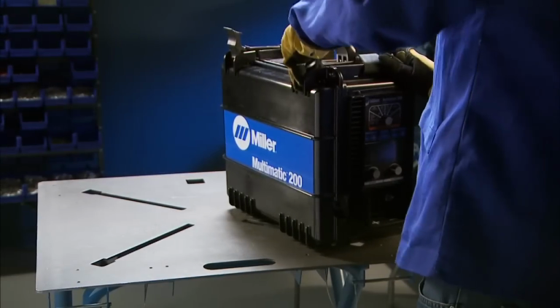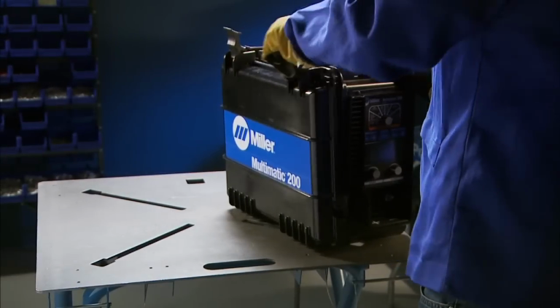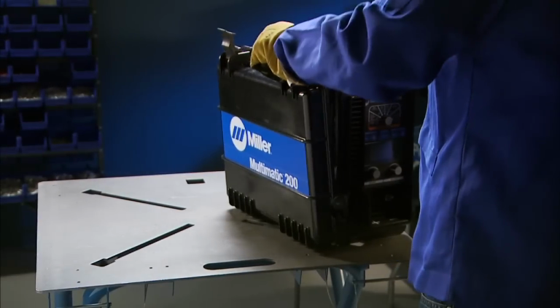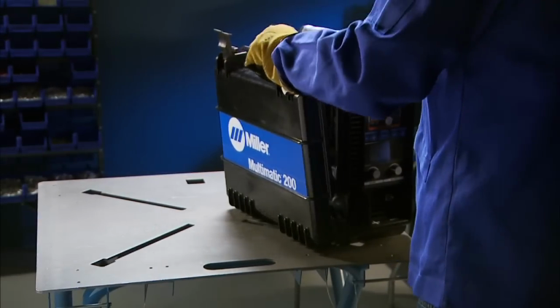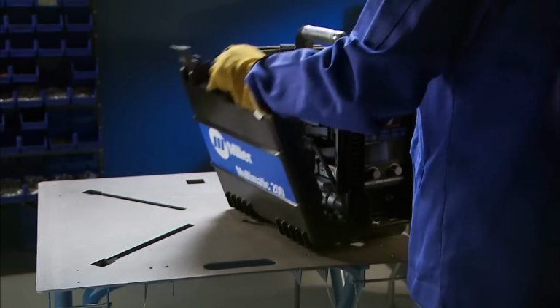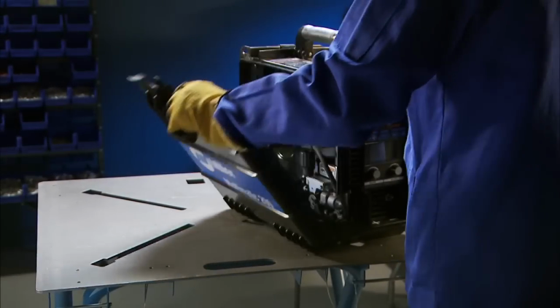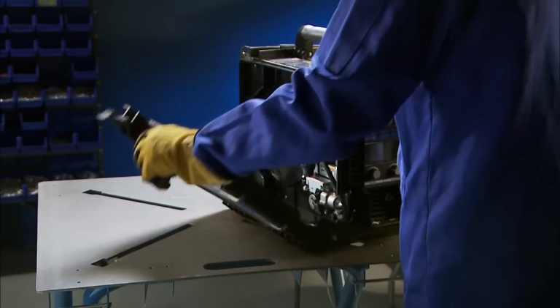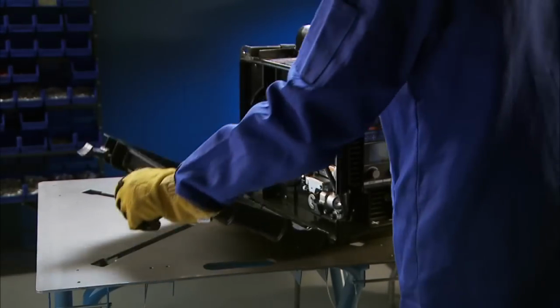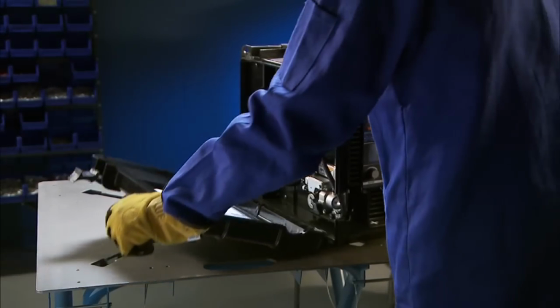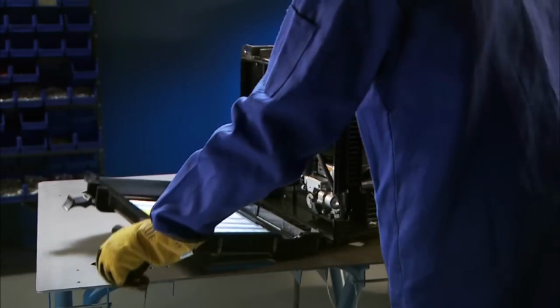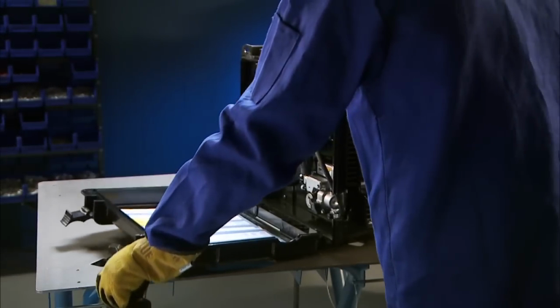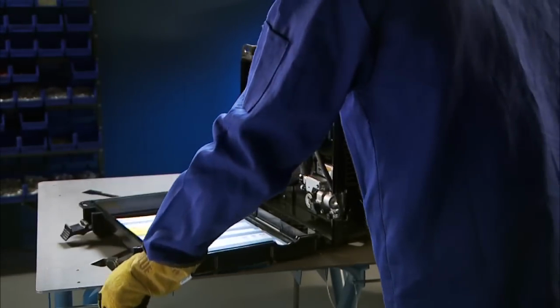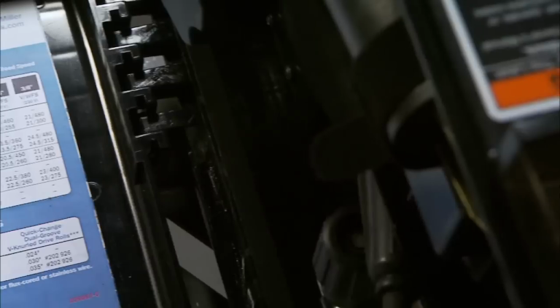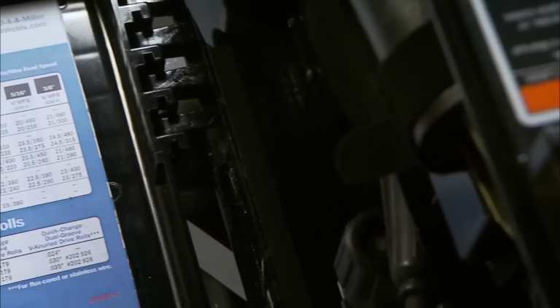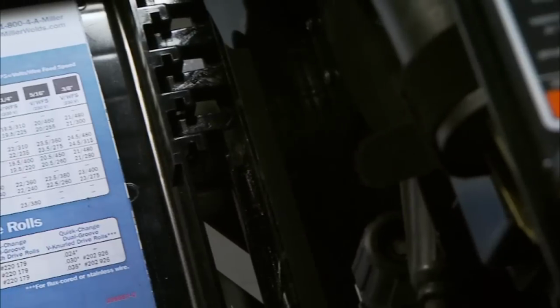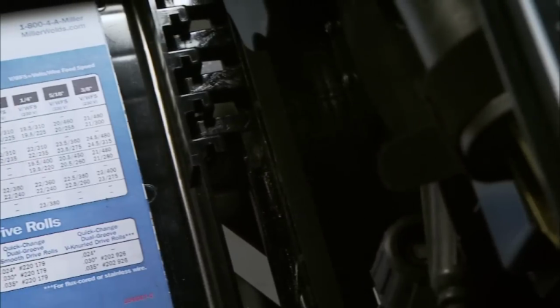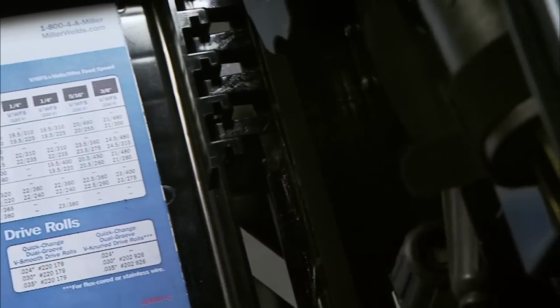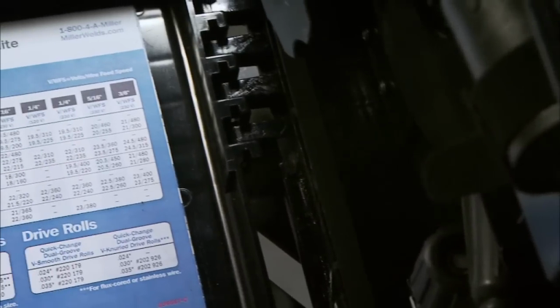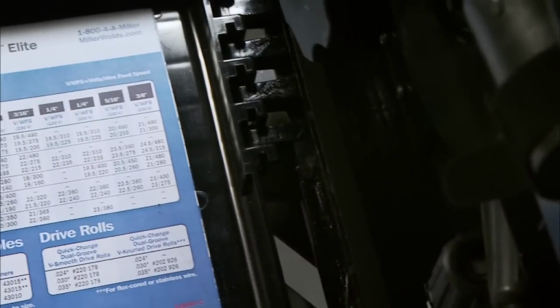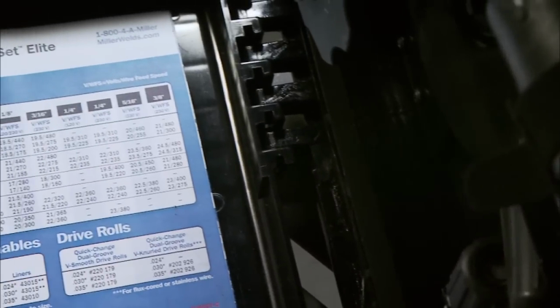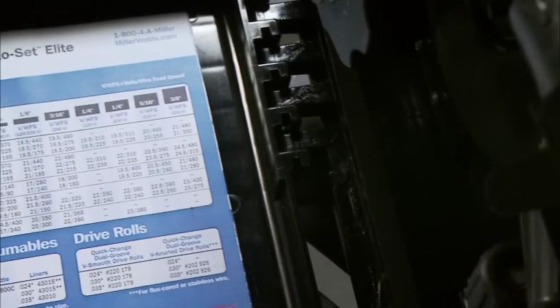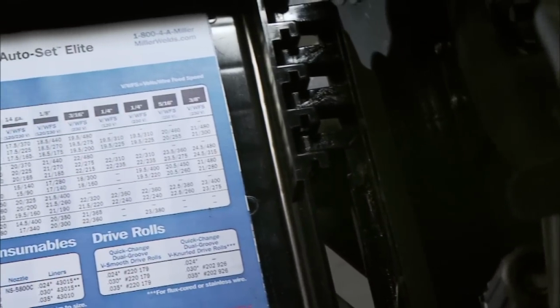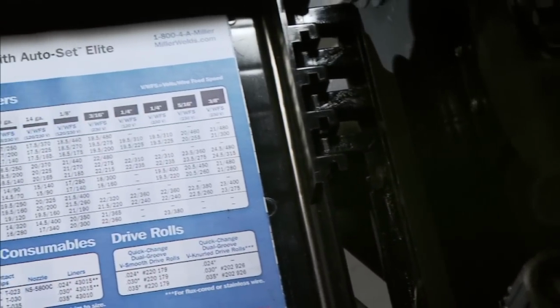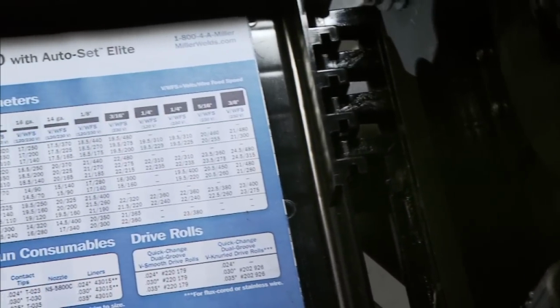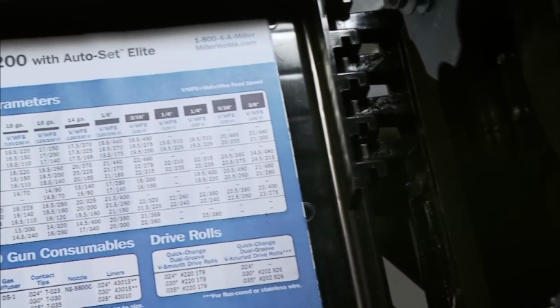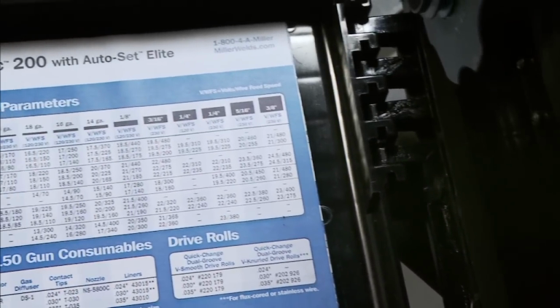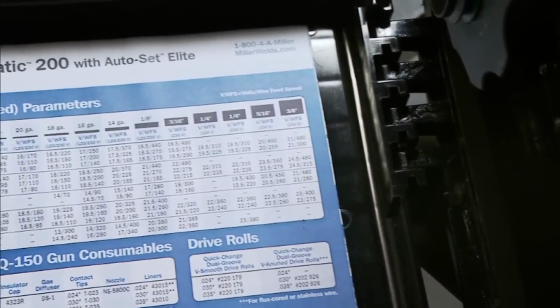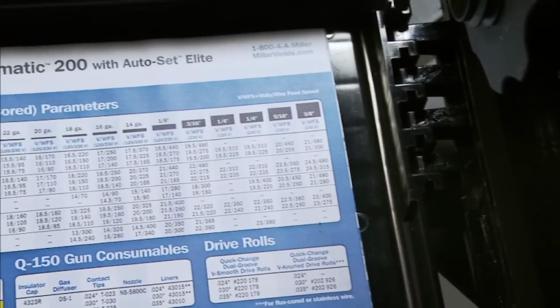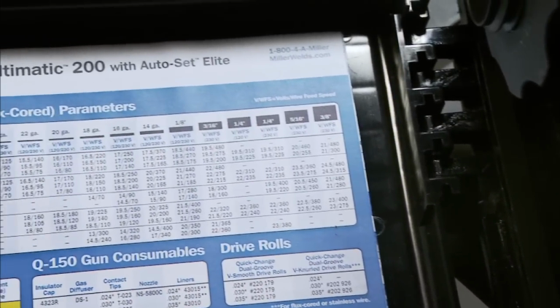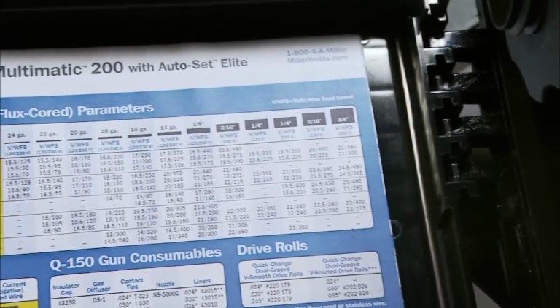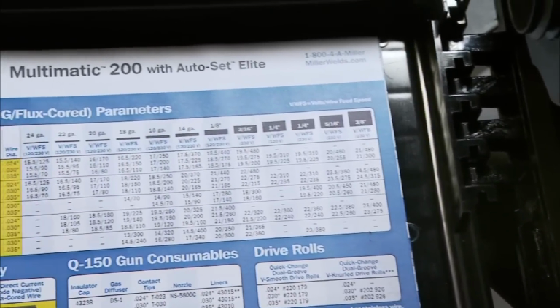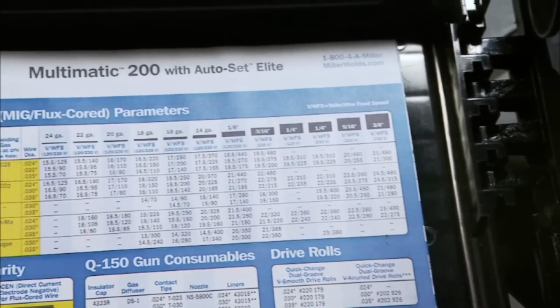A parameter chart and setup guide are inside the side door if you have setup questions.